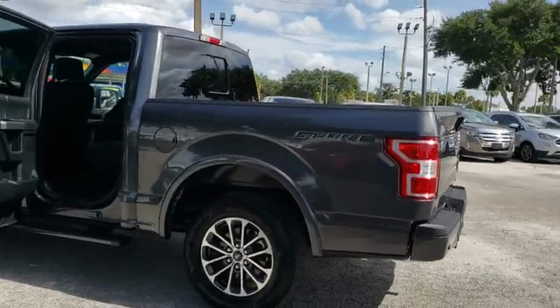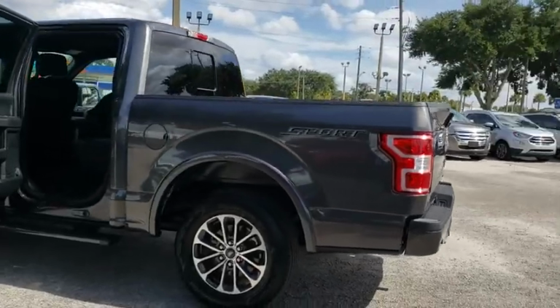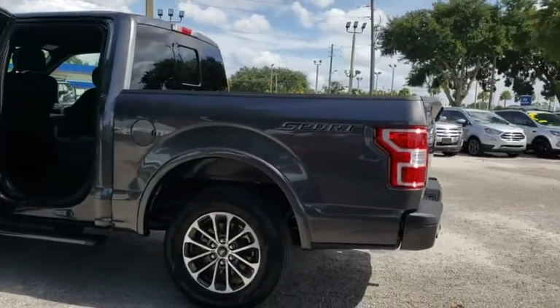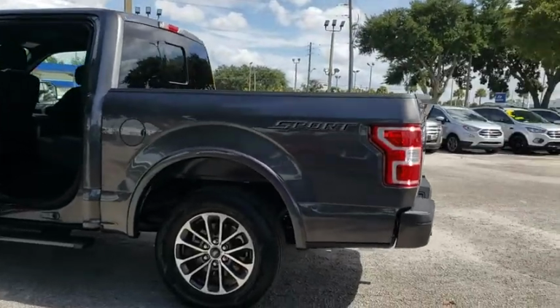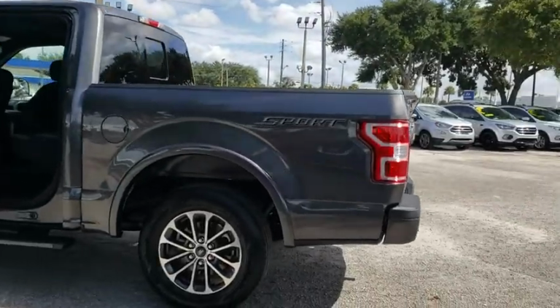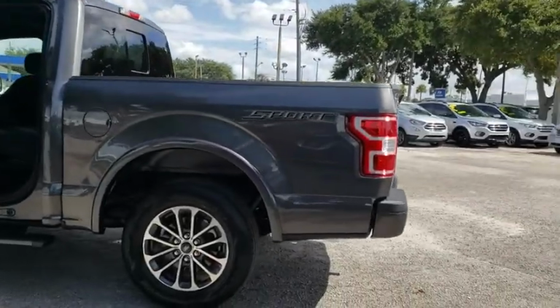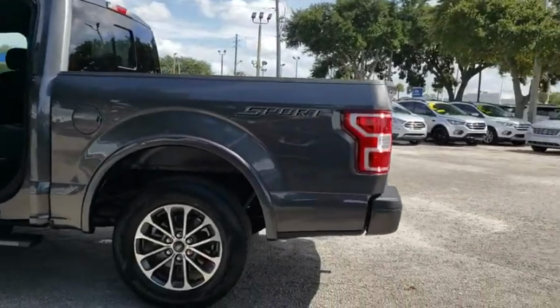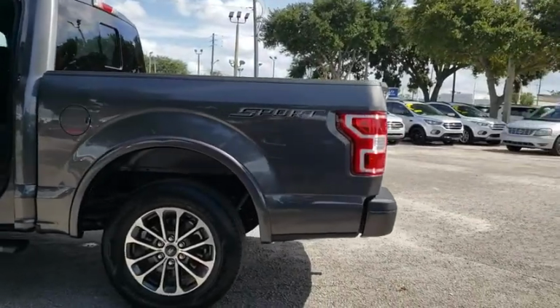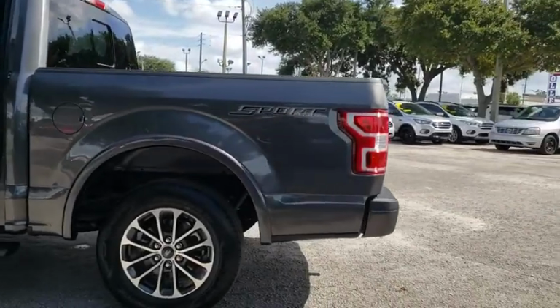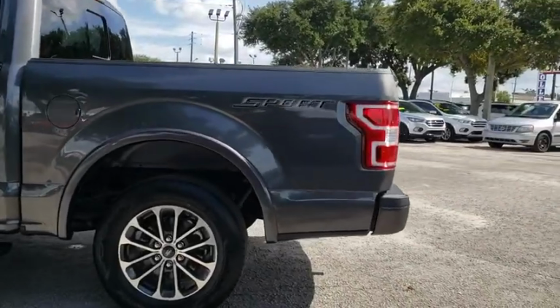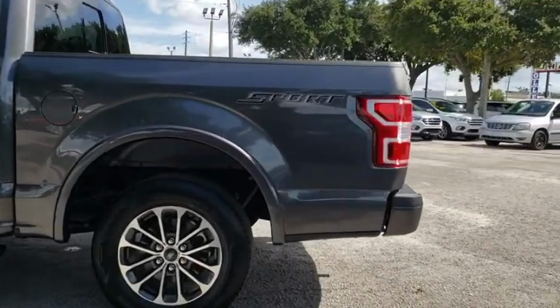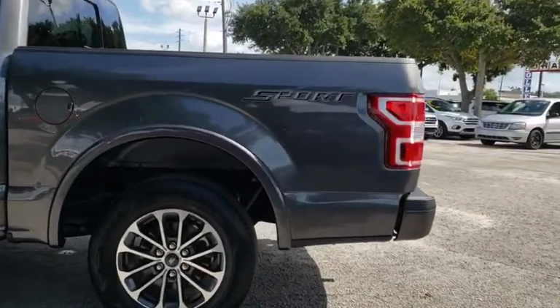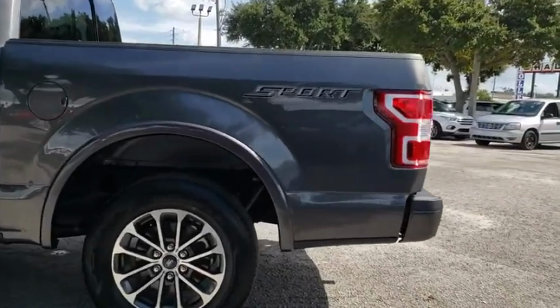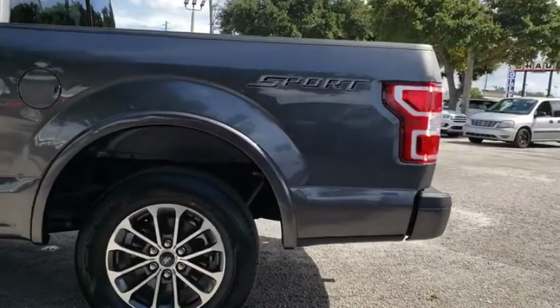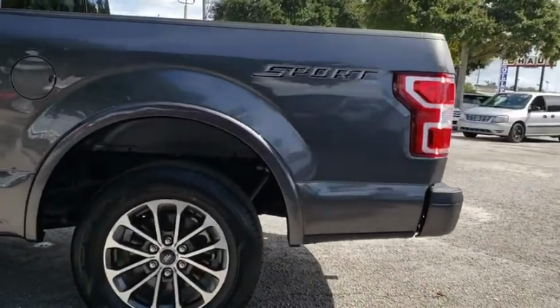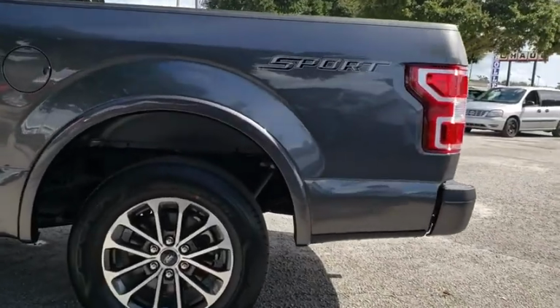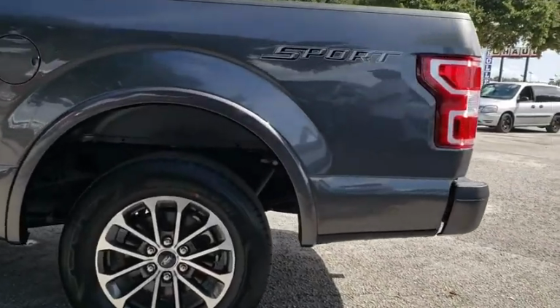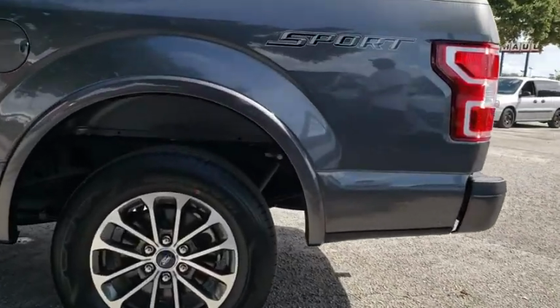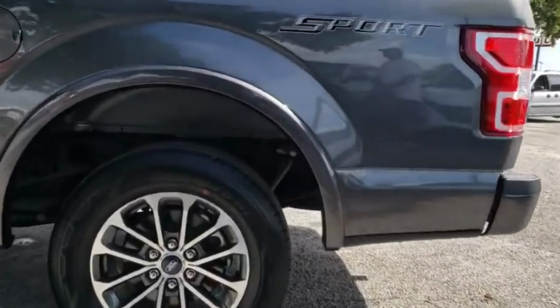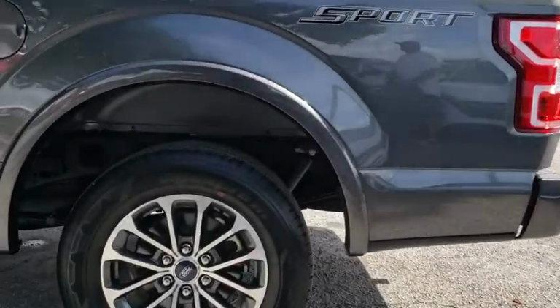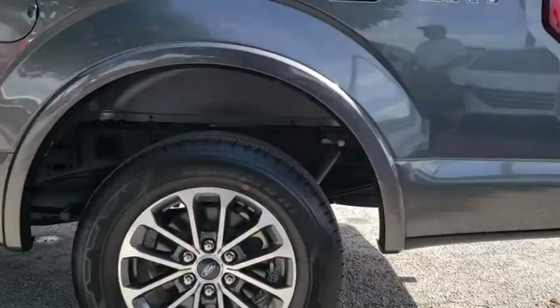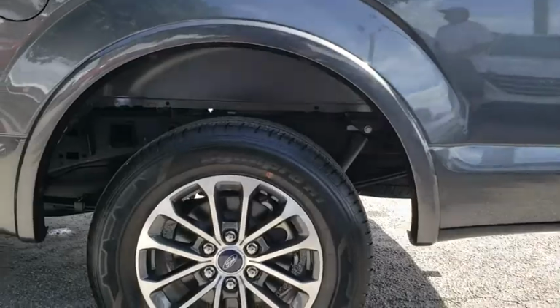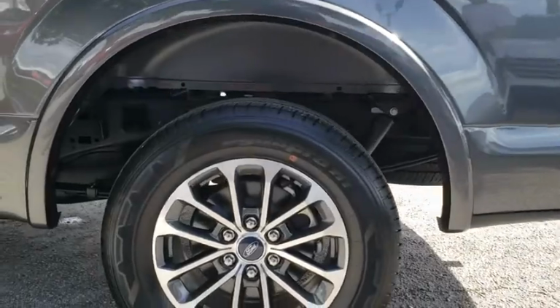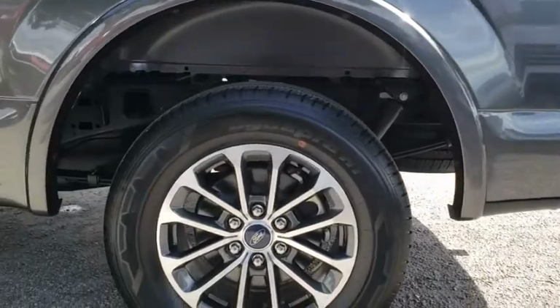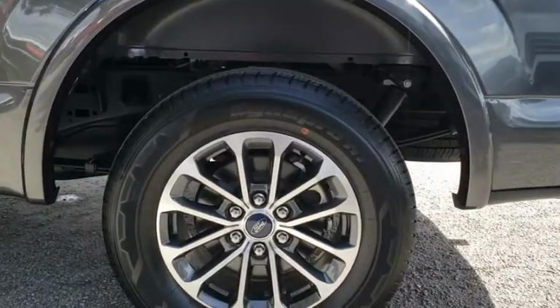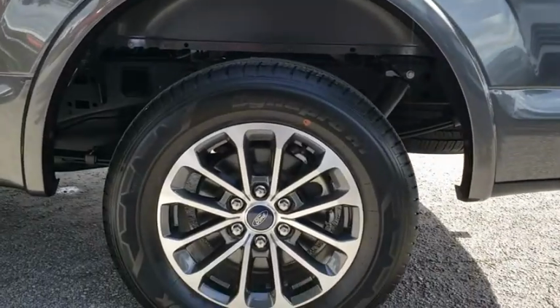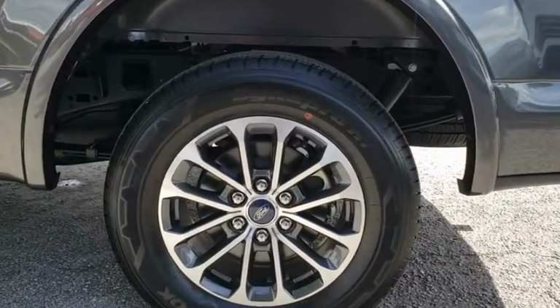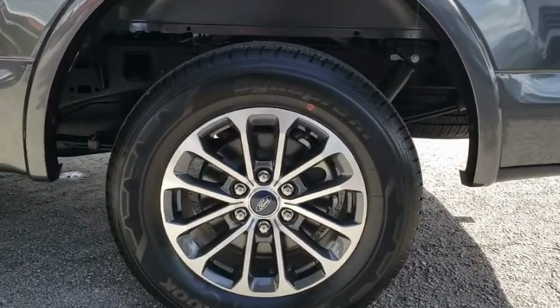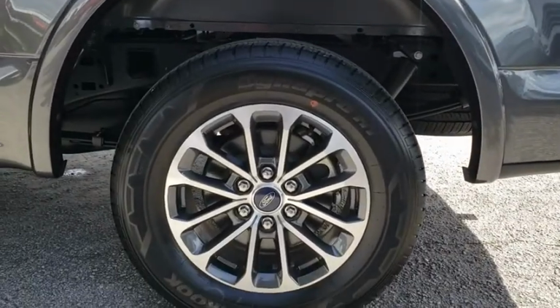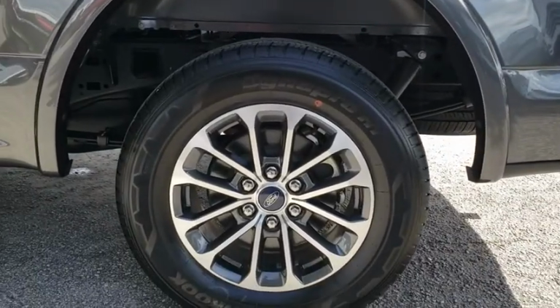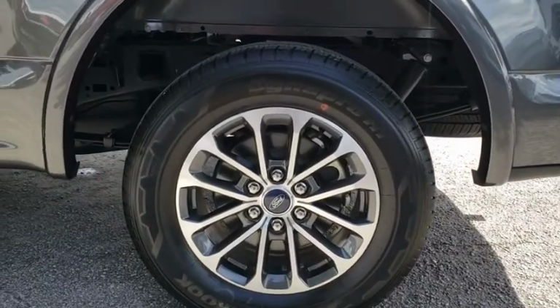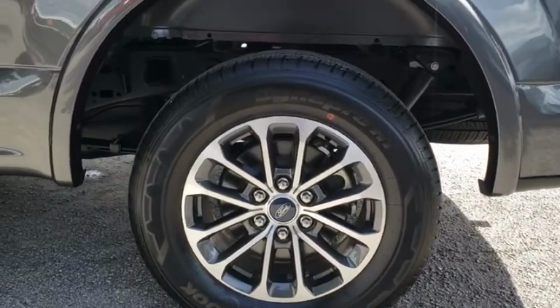Tachometer. Panic alarm. Tilt steering wheel. Driver vanity mirror. Come see the car for yourself.